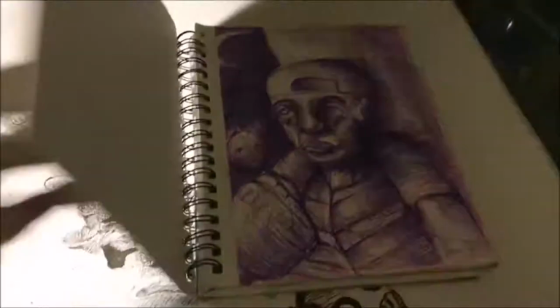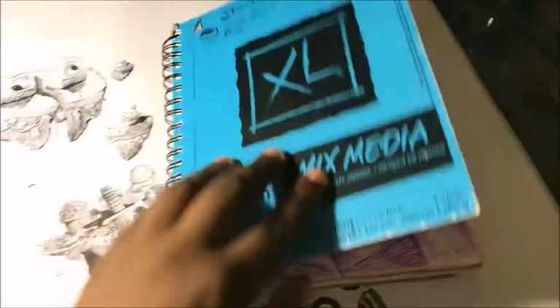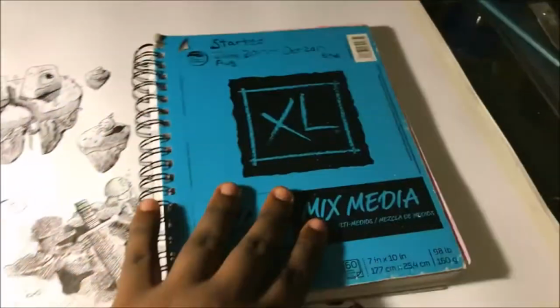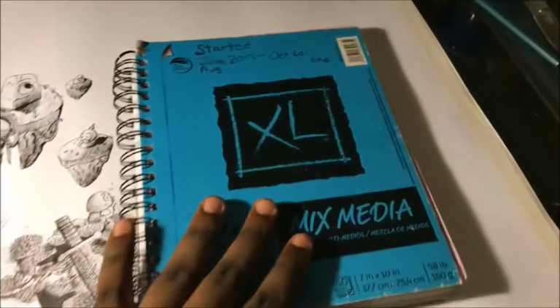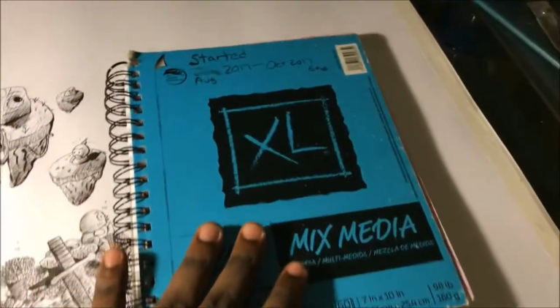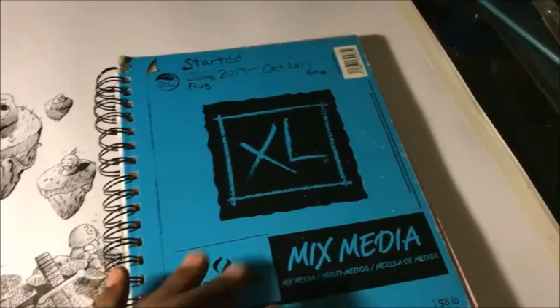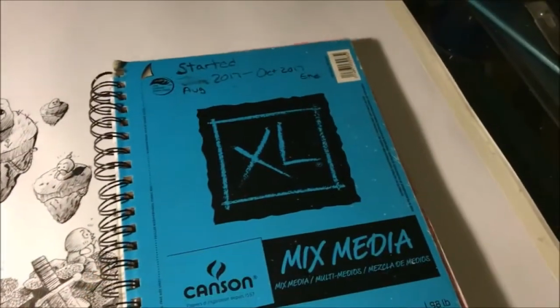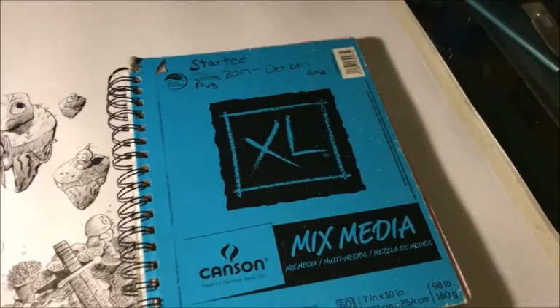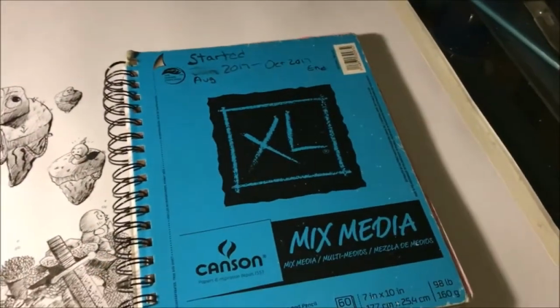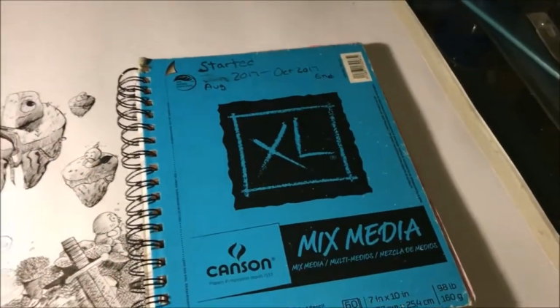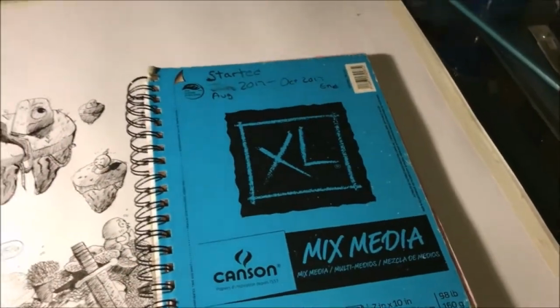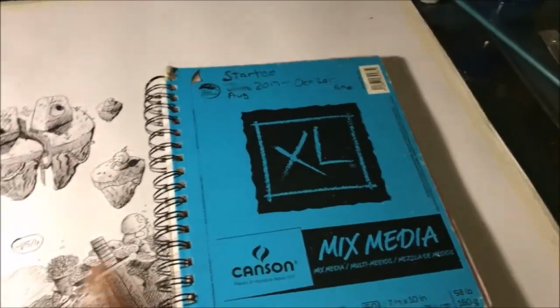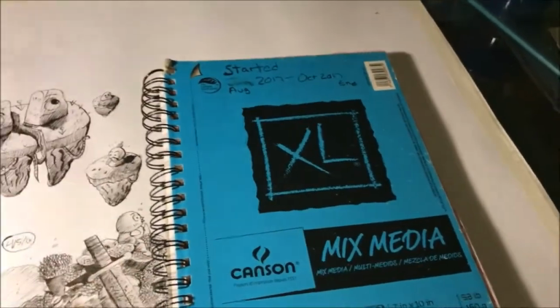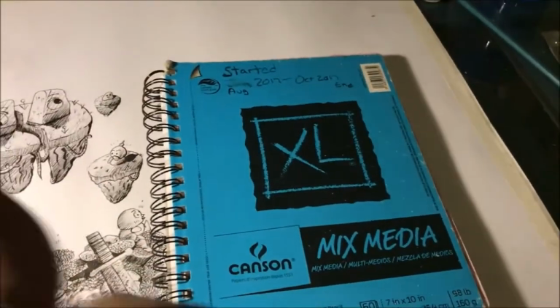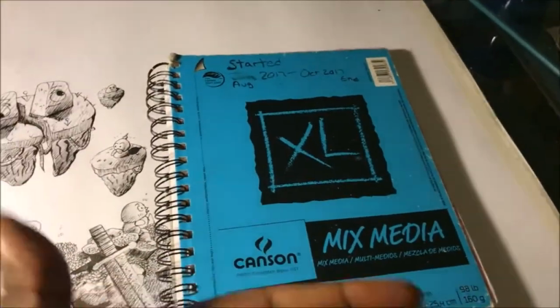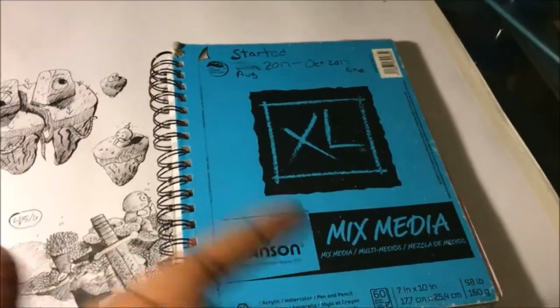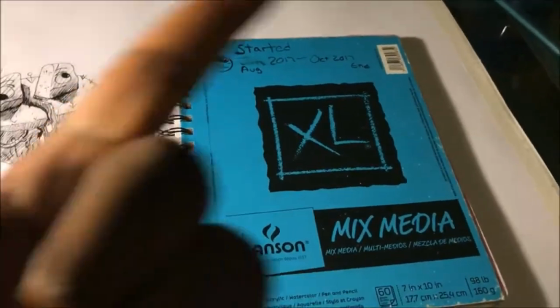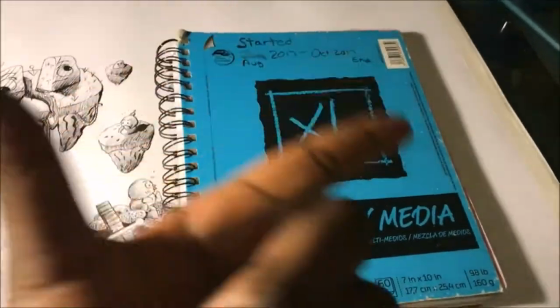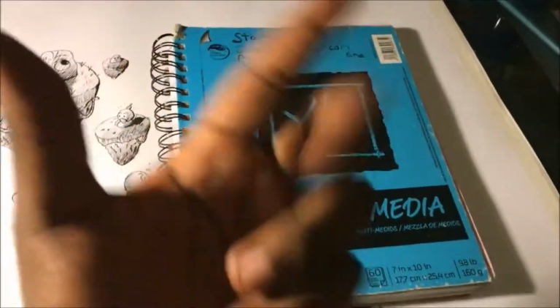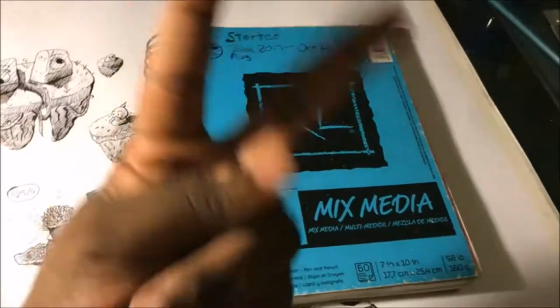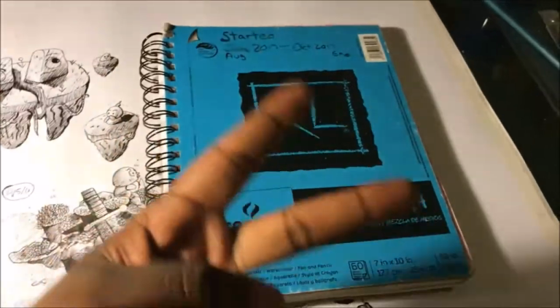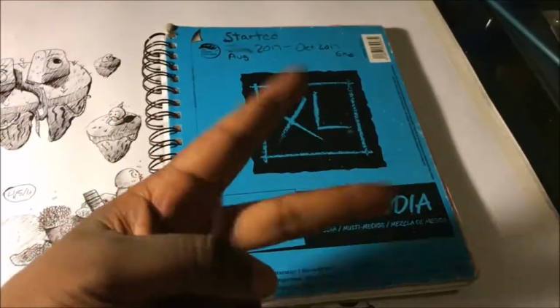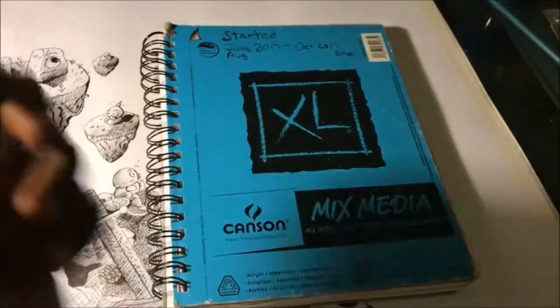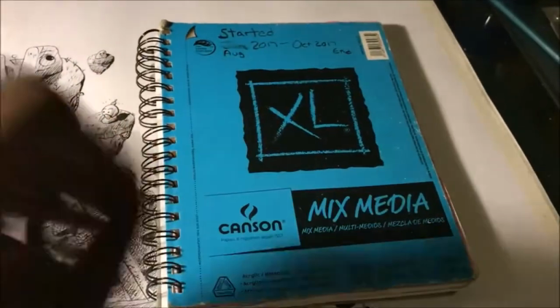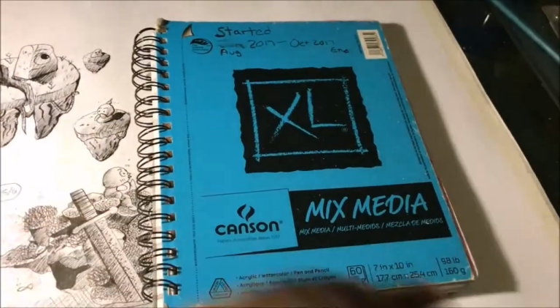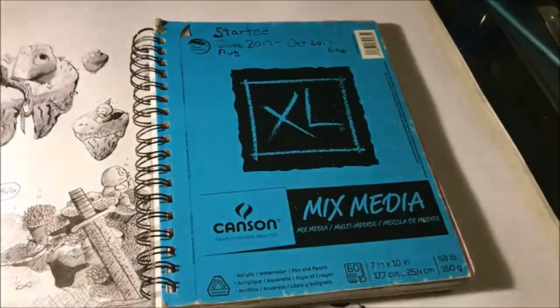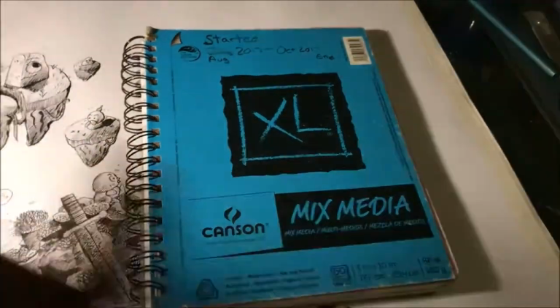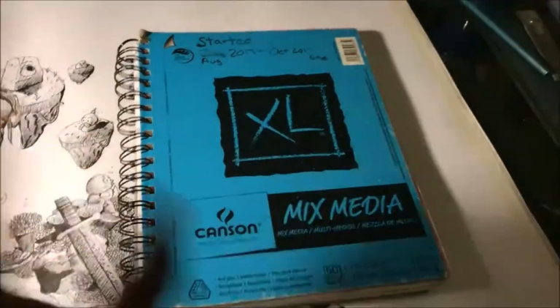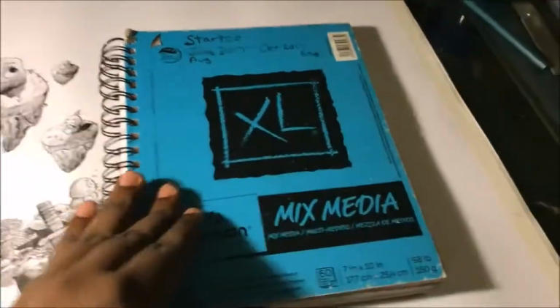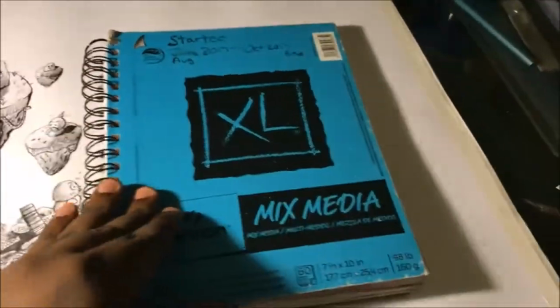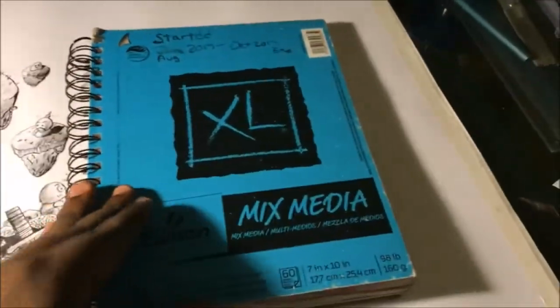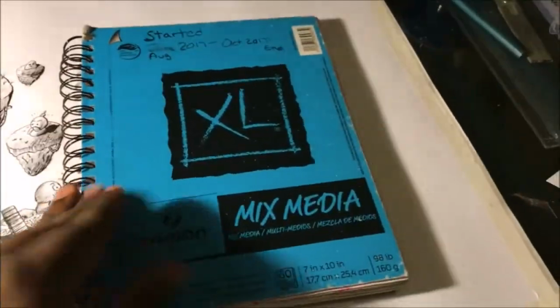This is my September/October sketchbook — two months. So let's just get into it.